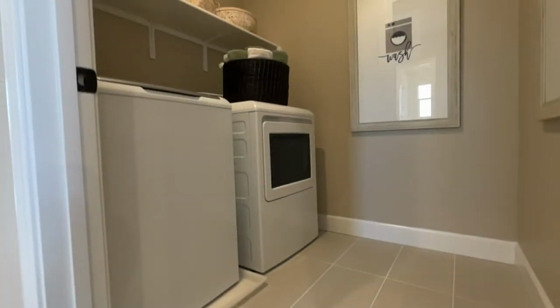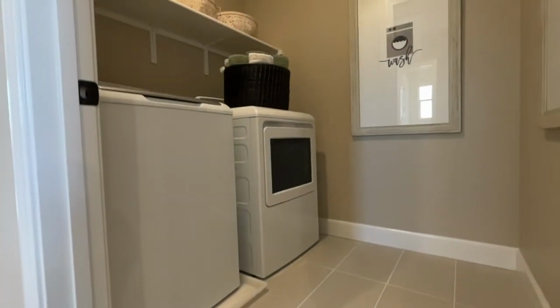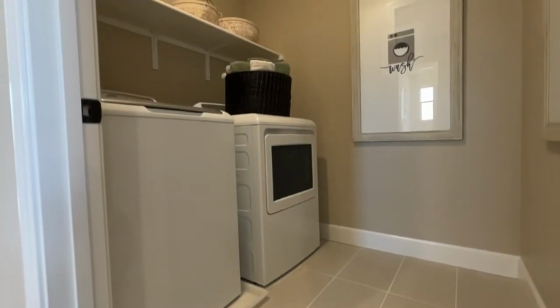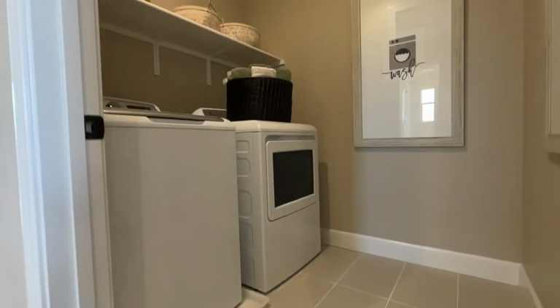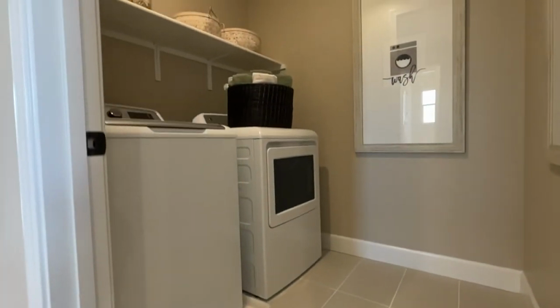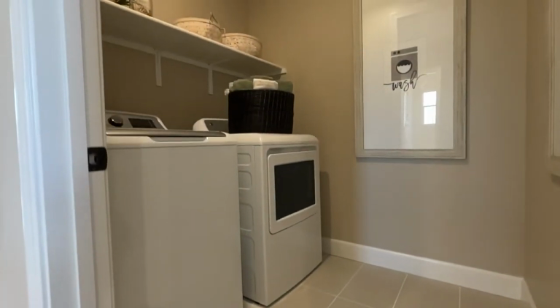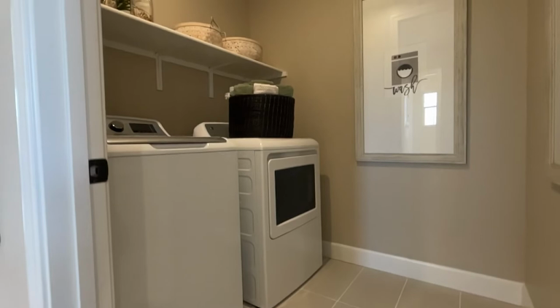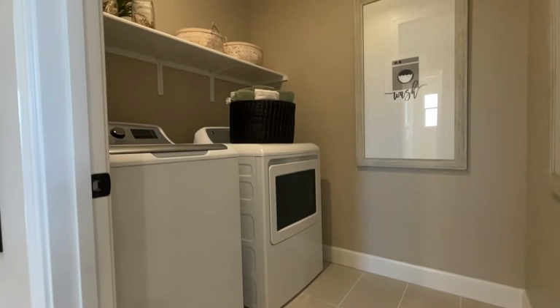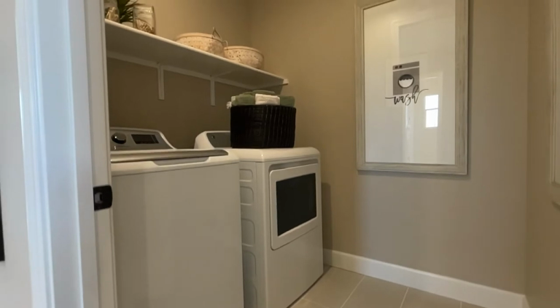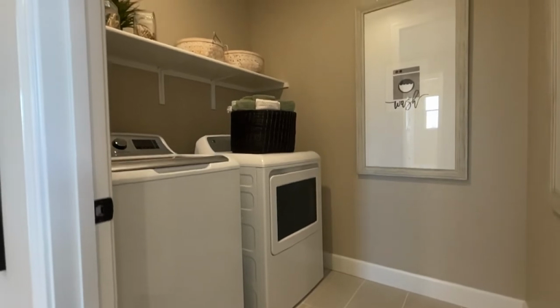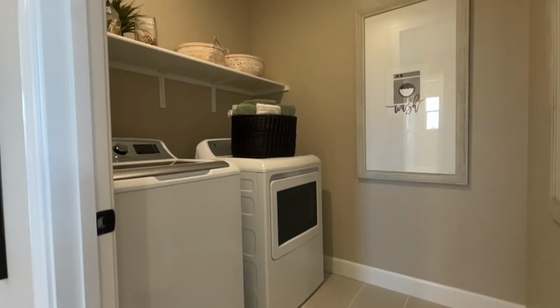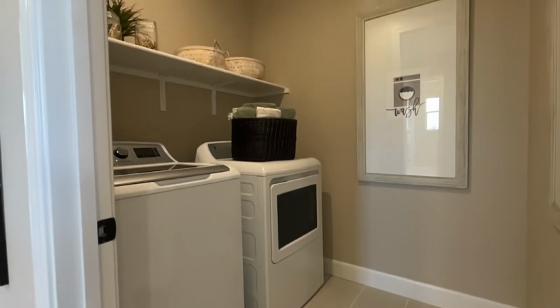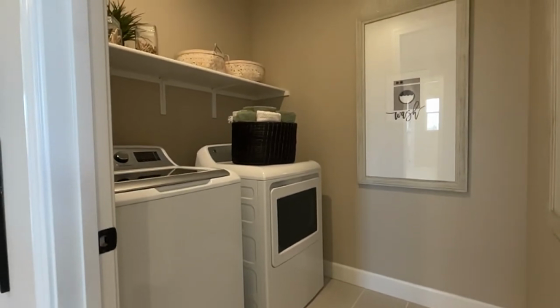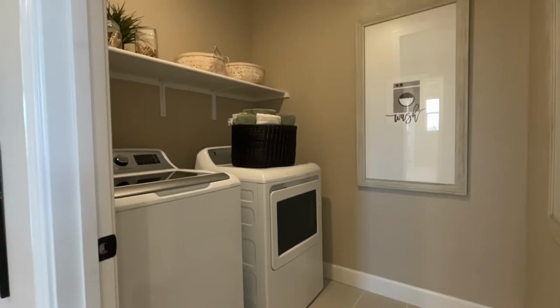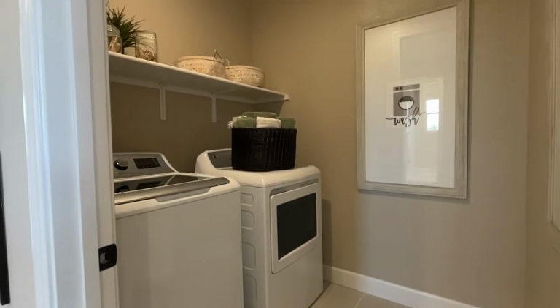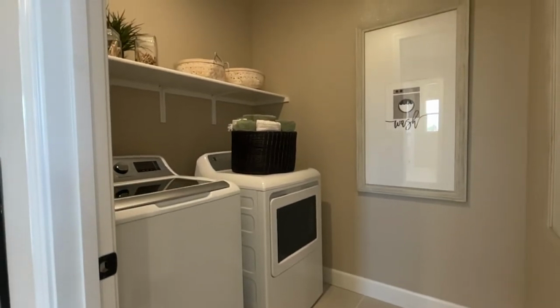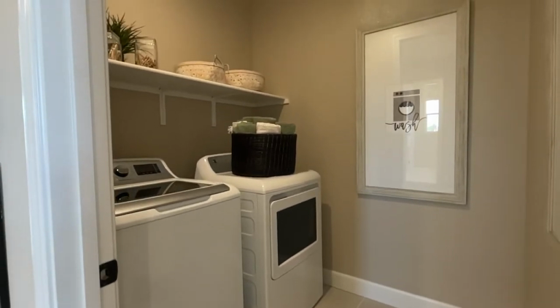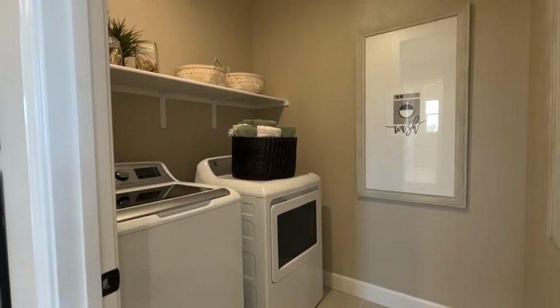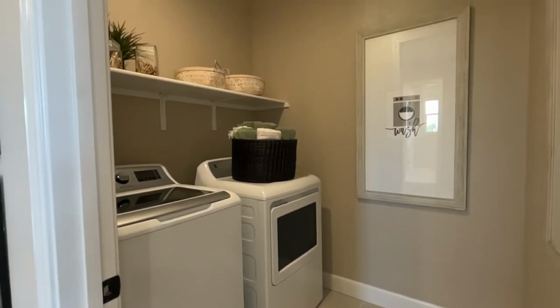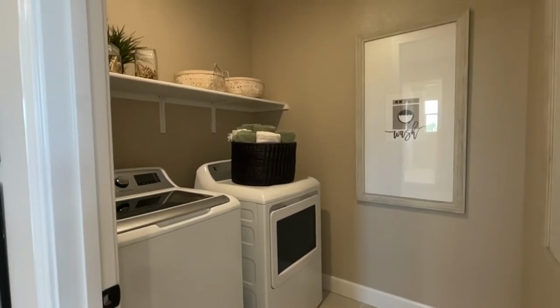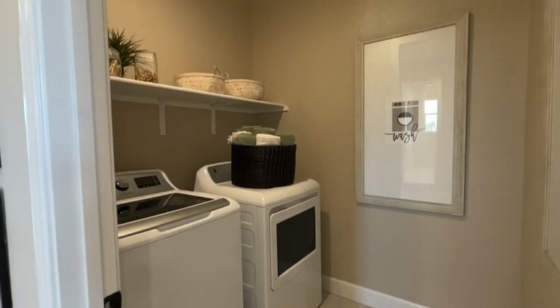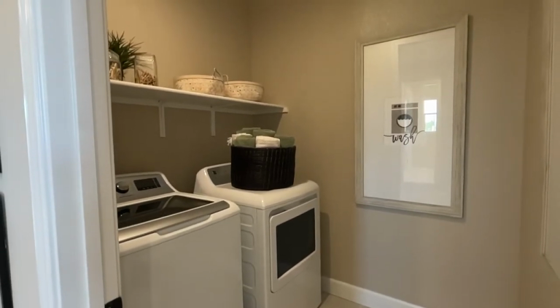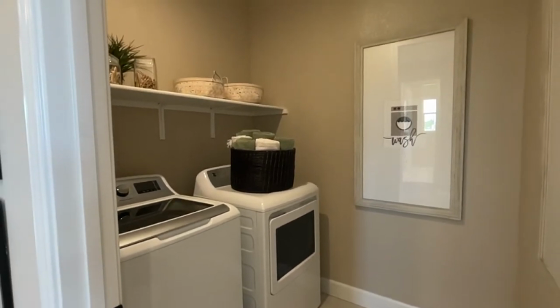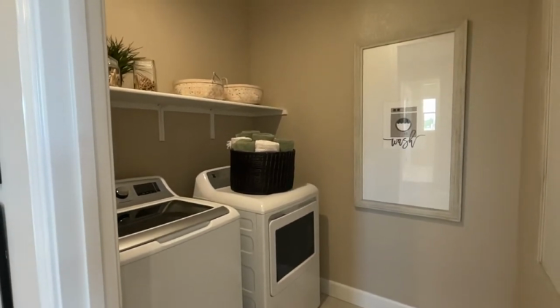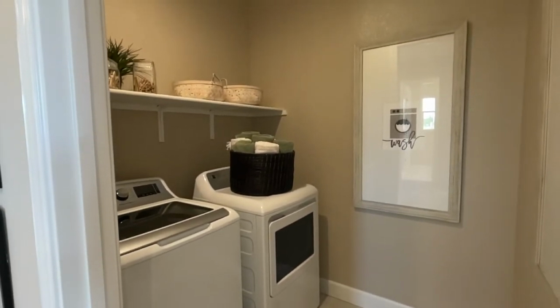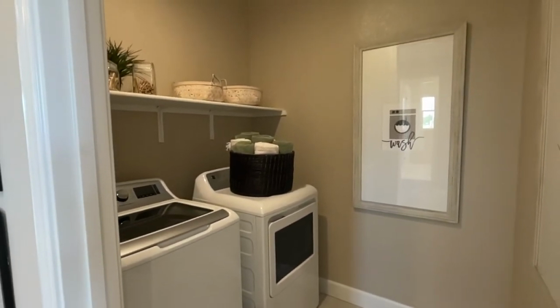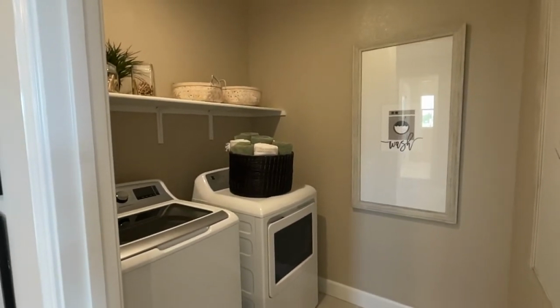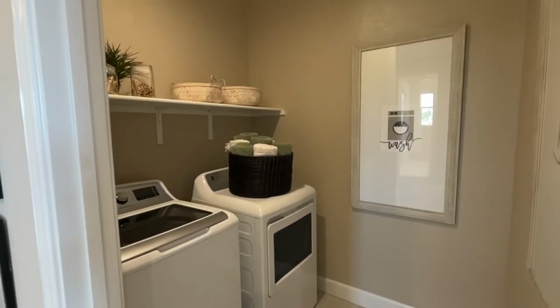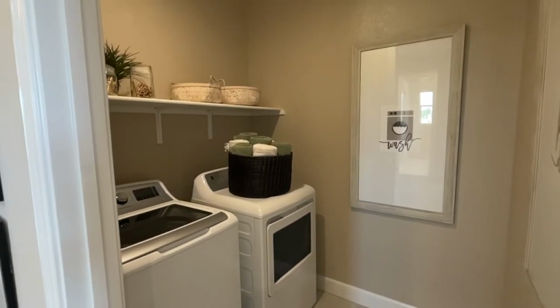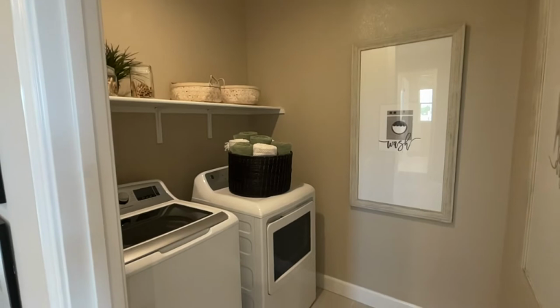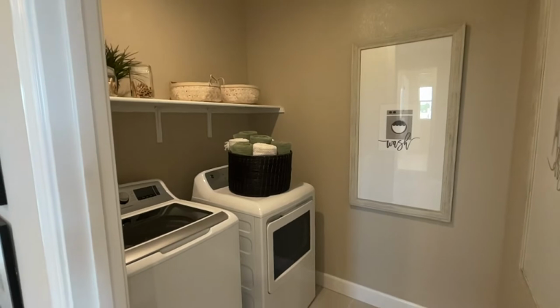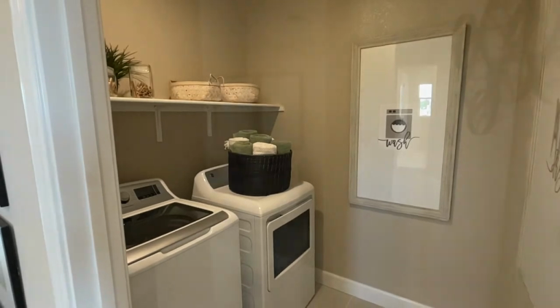Next to that bedroom is the laundry room. Simple laundry room, but it's always nice to have the laundry room upstairs.